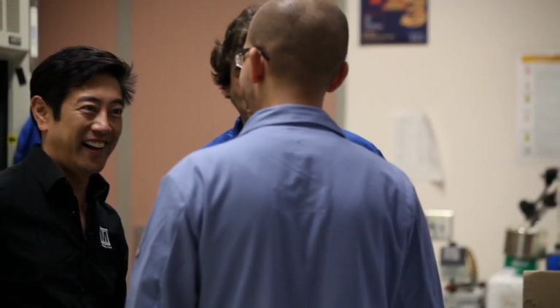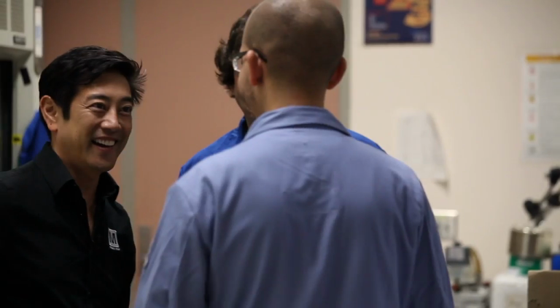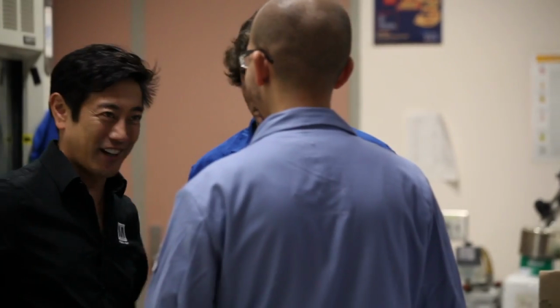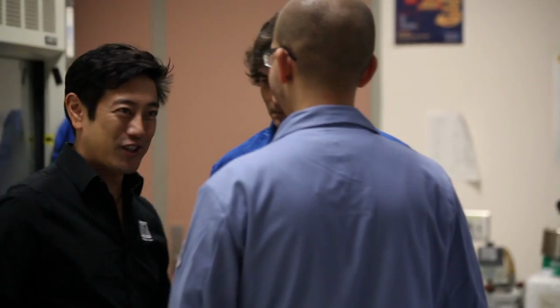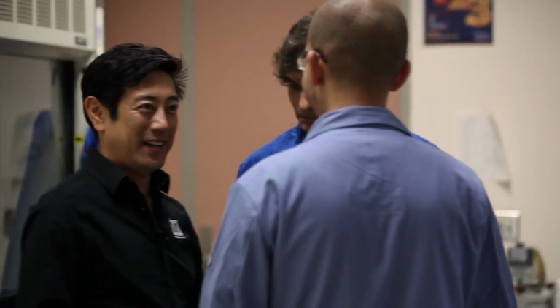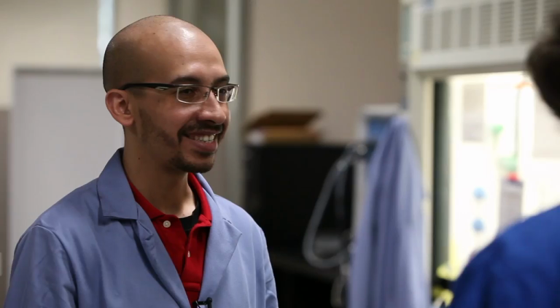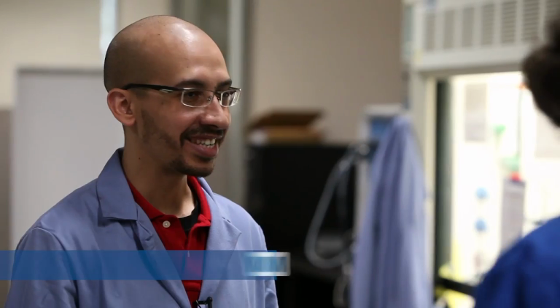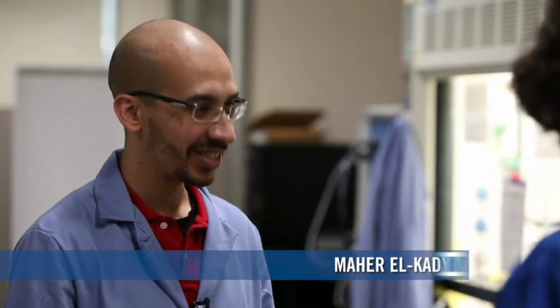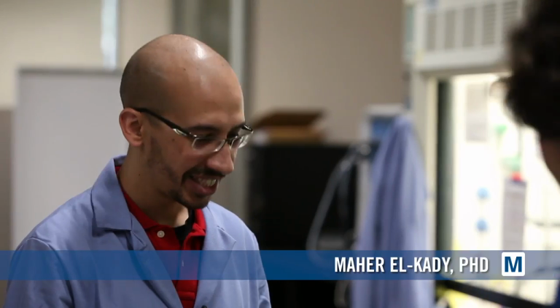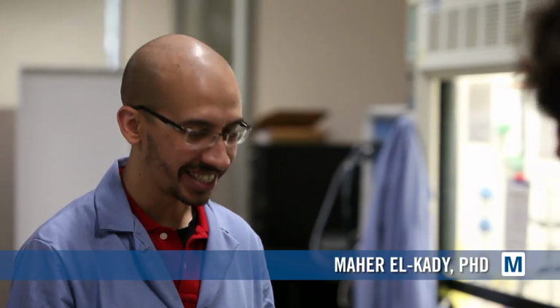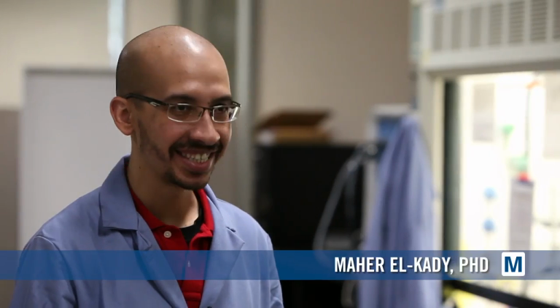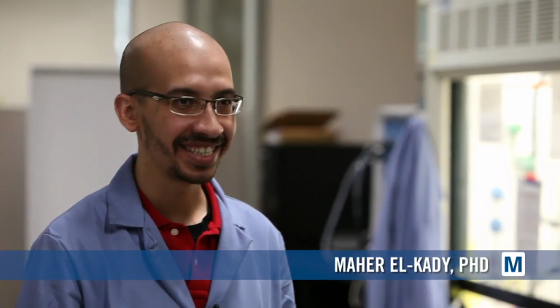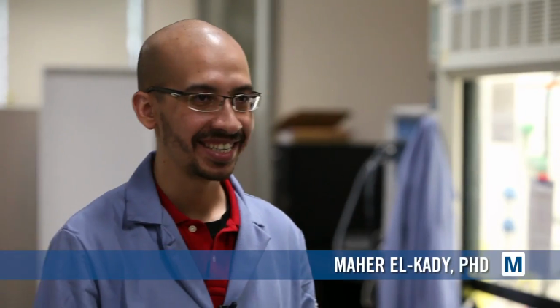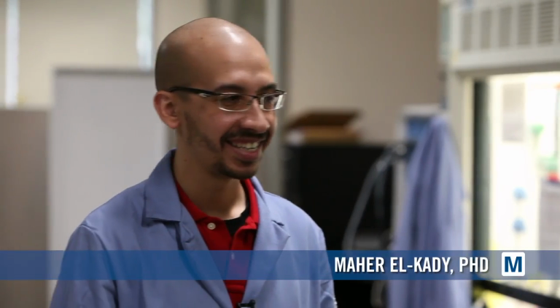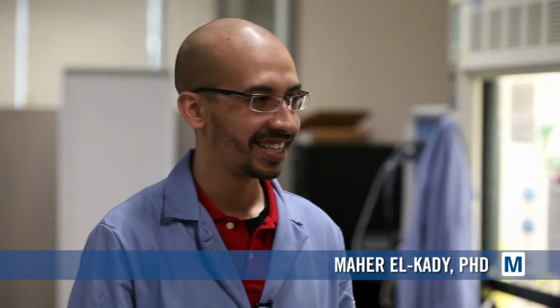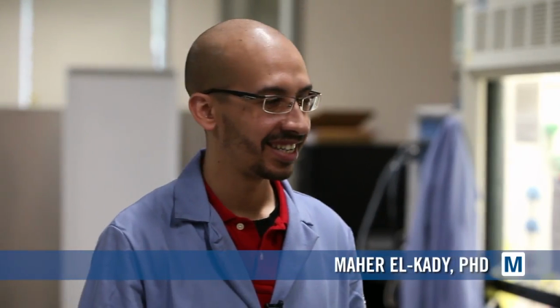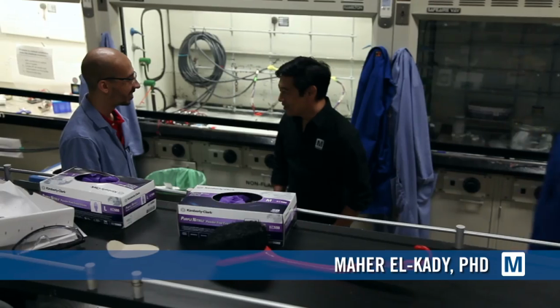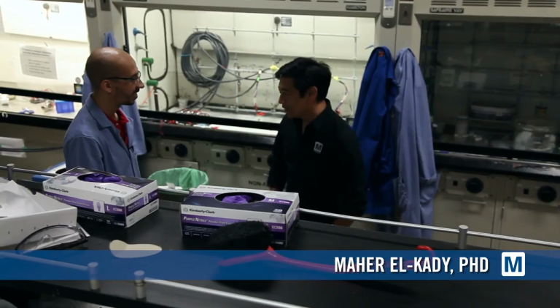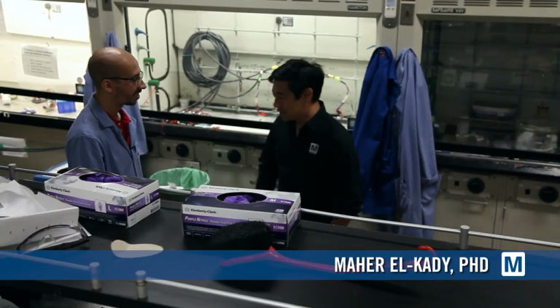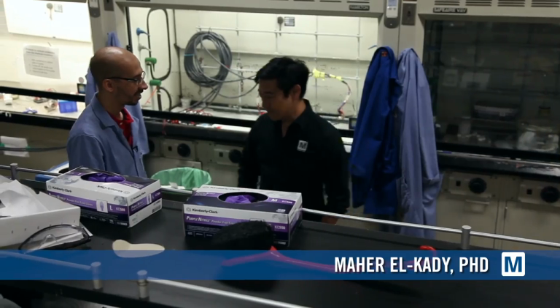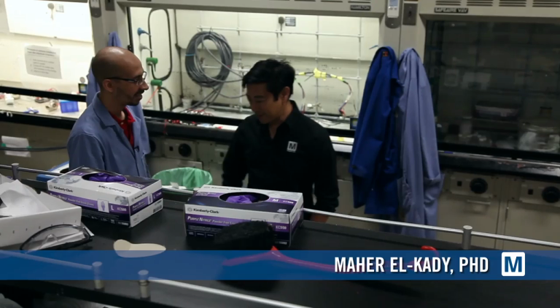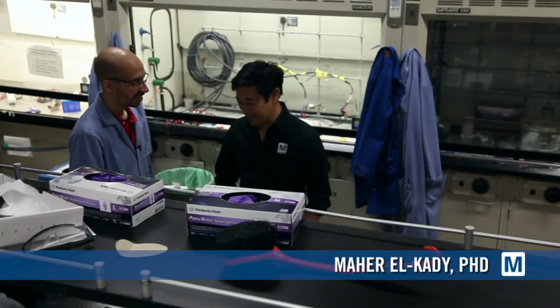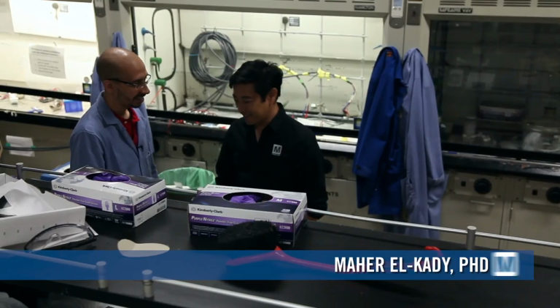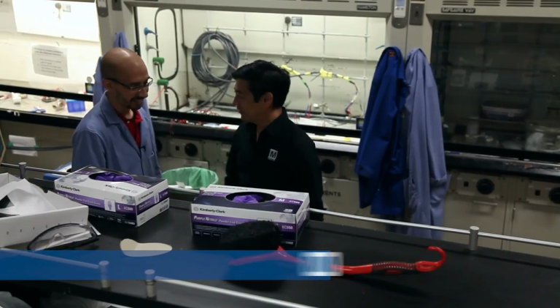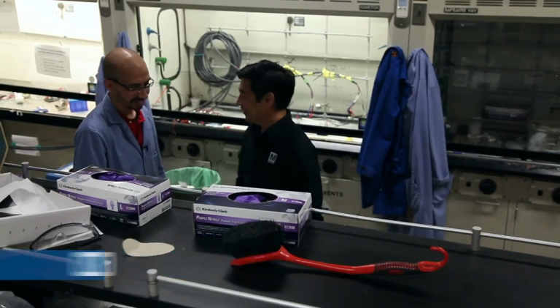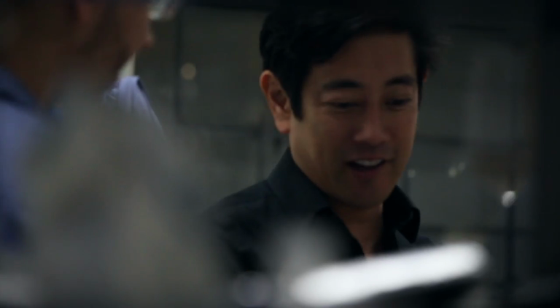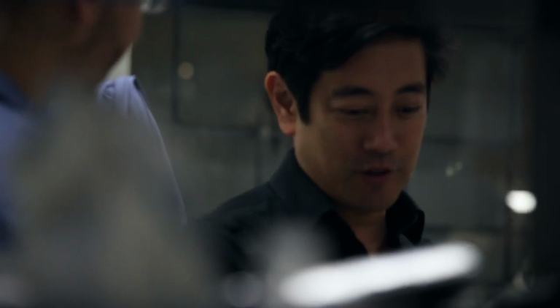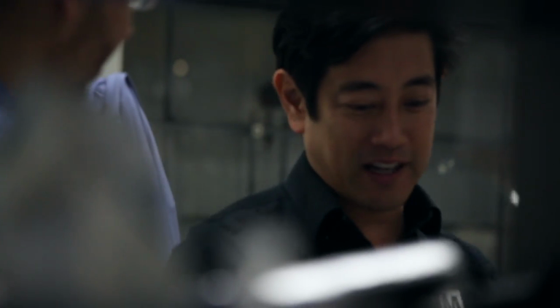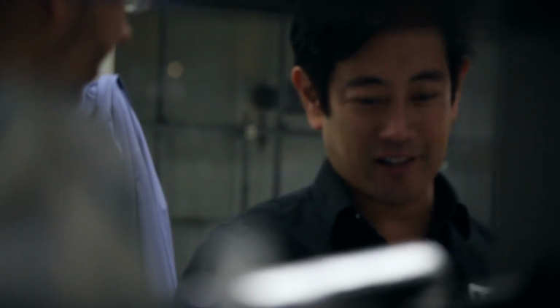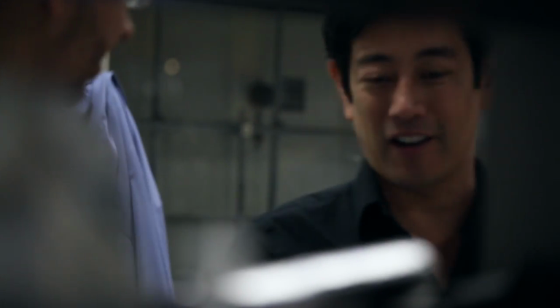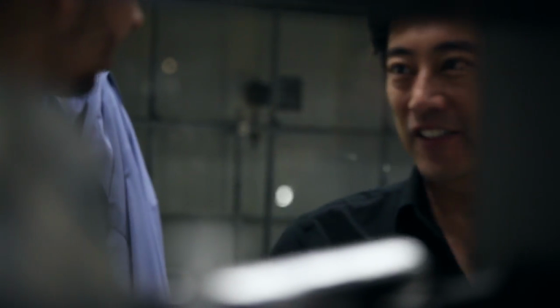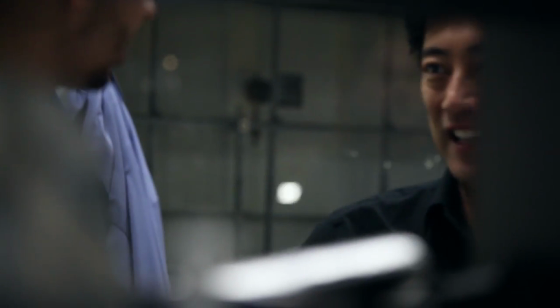Nice to meet you. So you're going to do a demo here of how you make graphene.